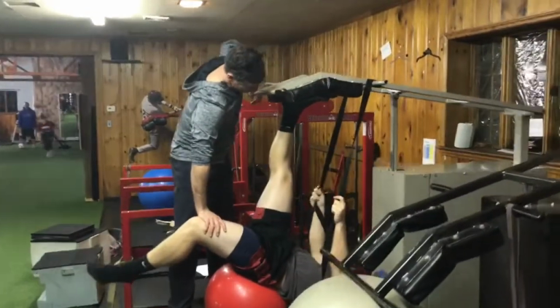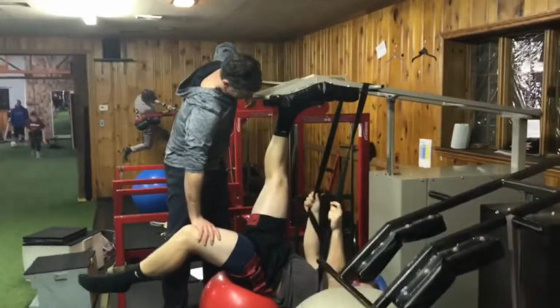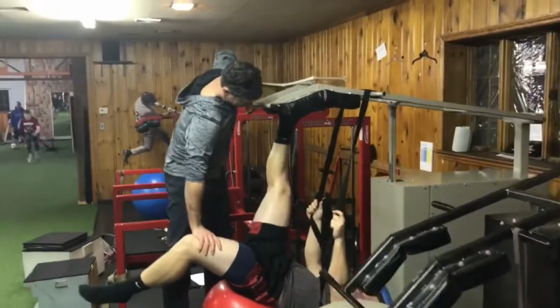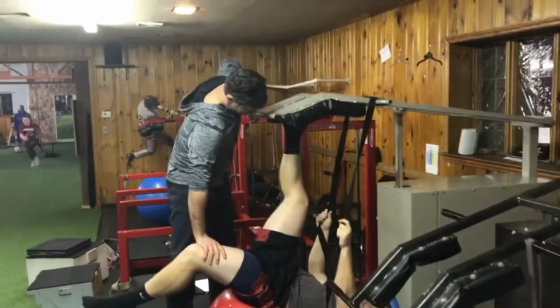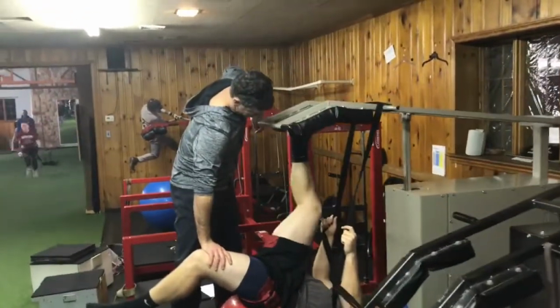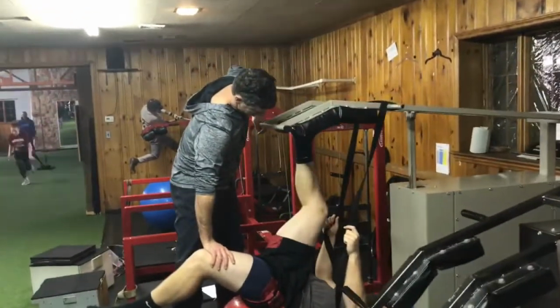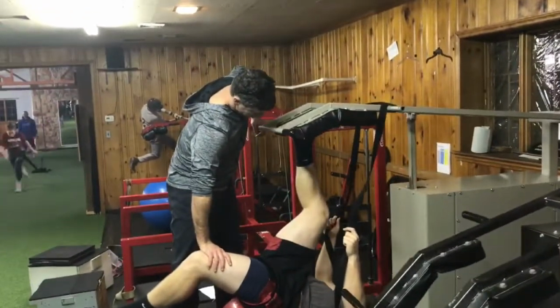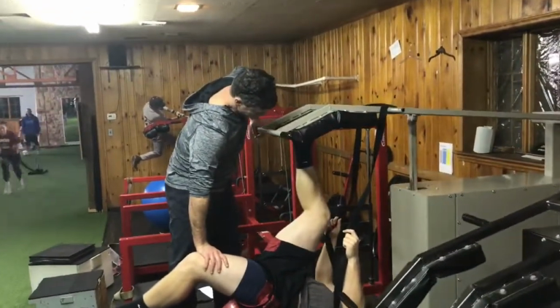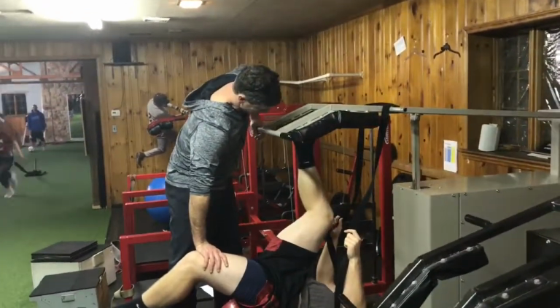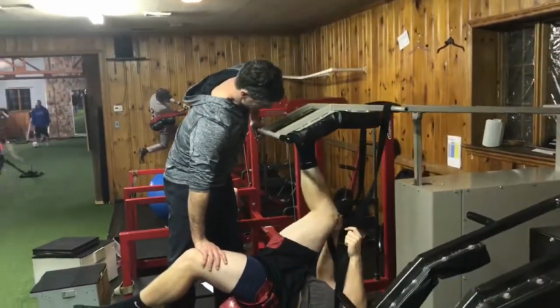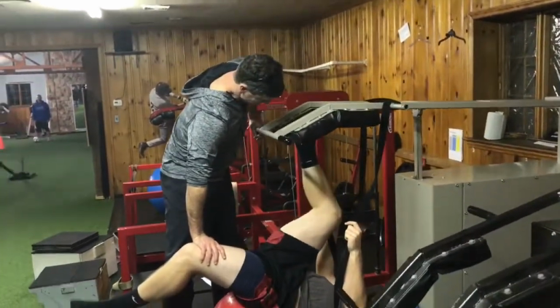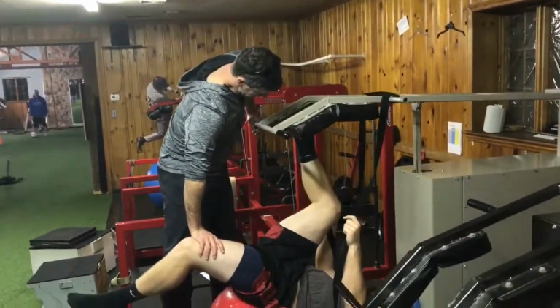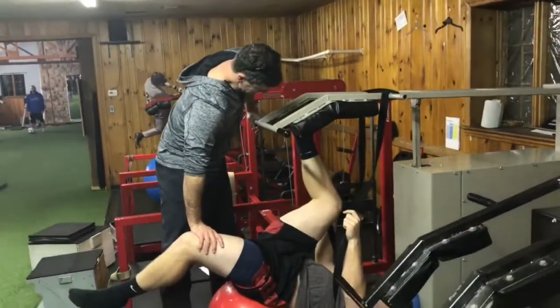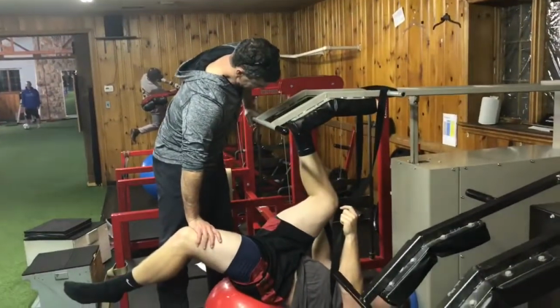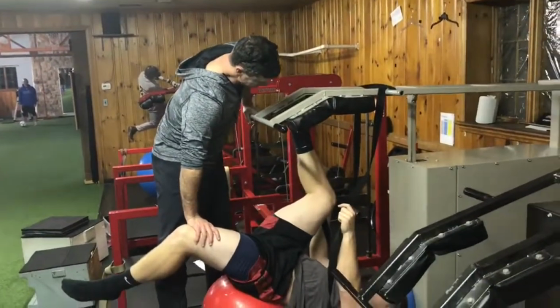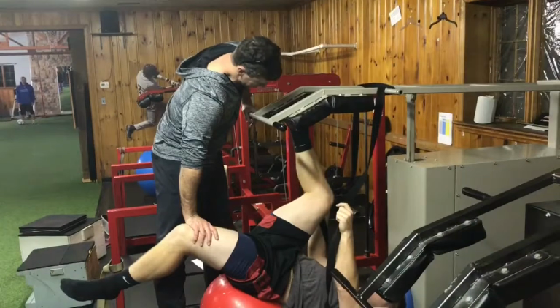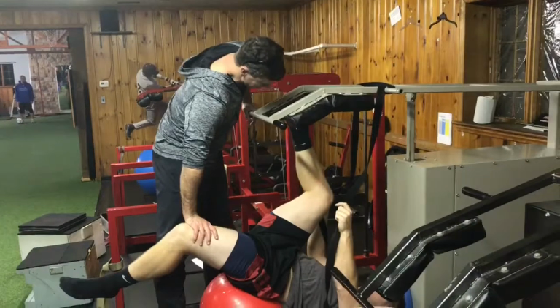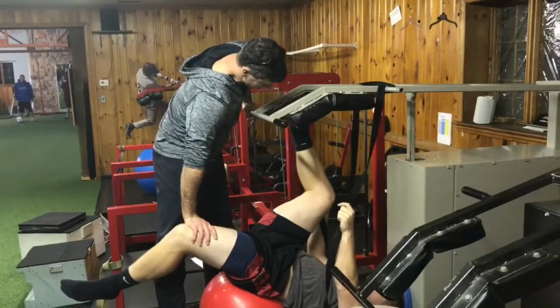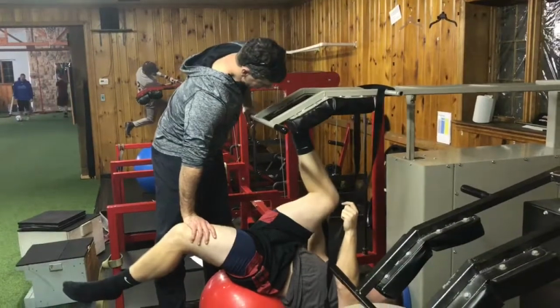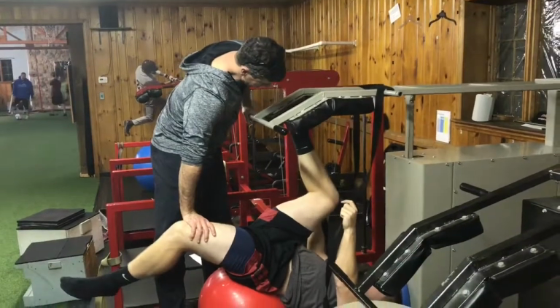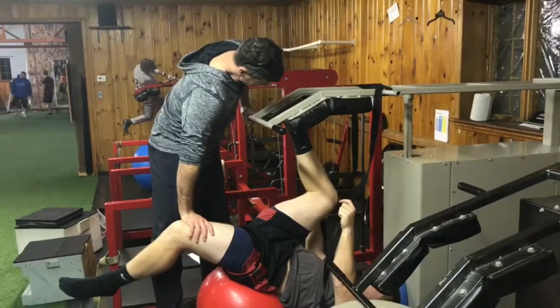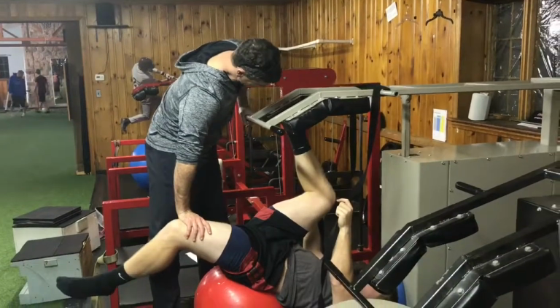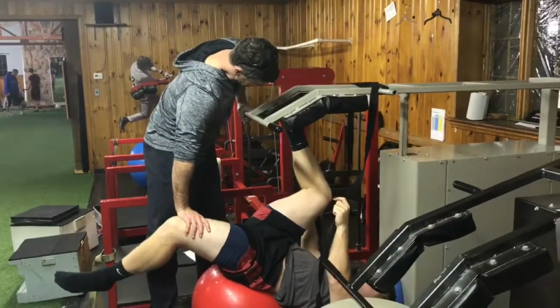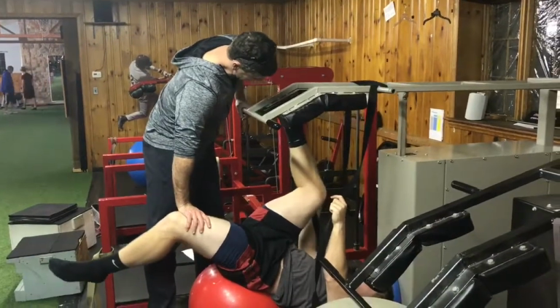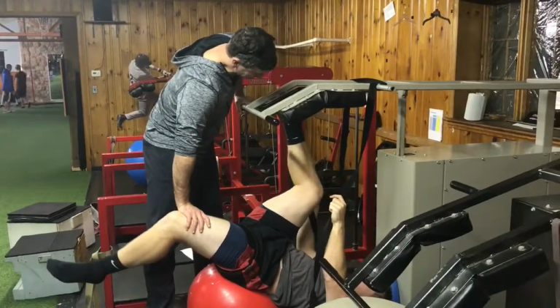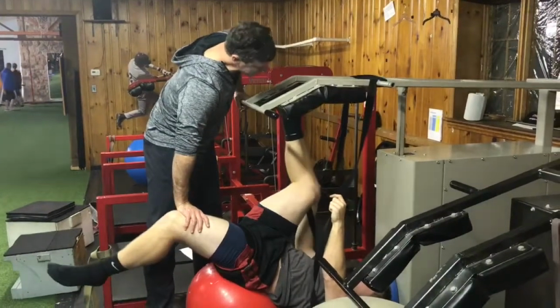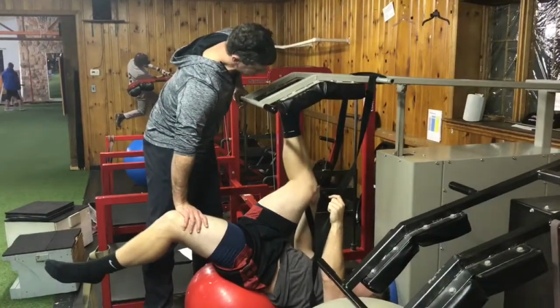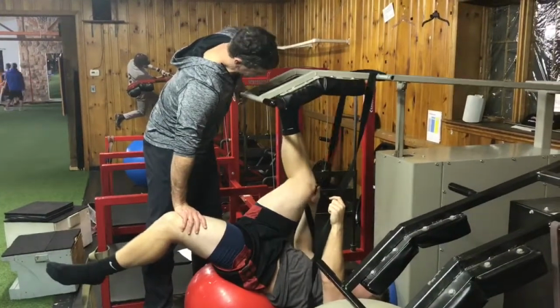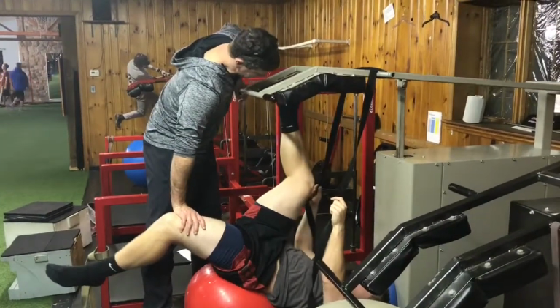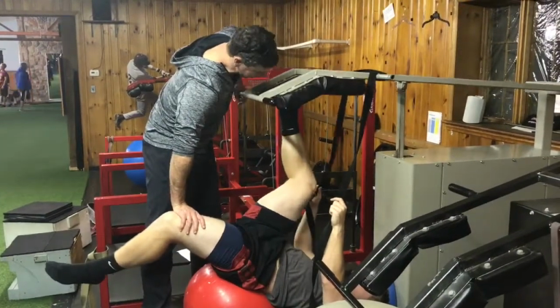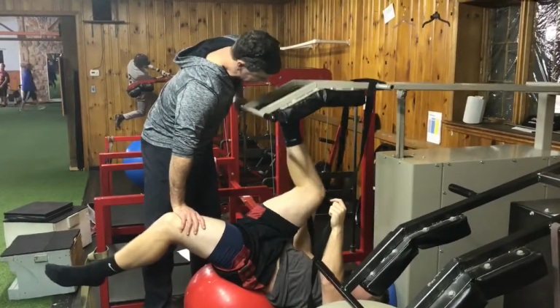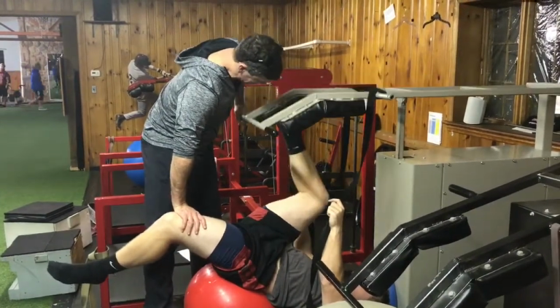Come down just a little bit. A little lower — right to there. A little lower — right to there. Now come up just a couple inches. That's where we're going to go, then you're going to drop from there.